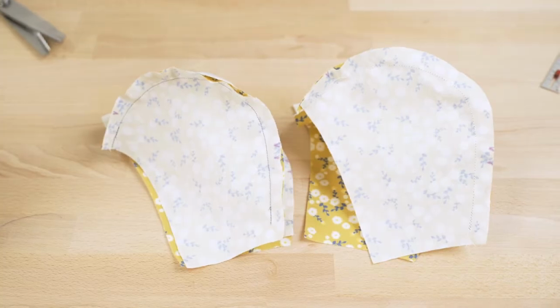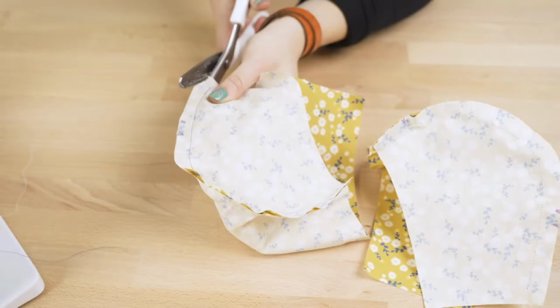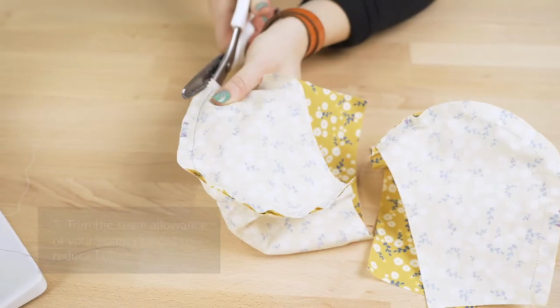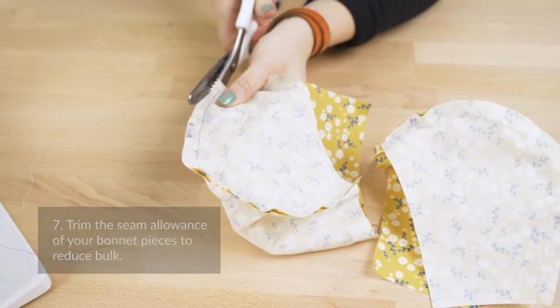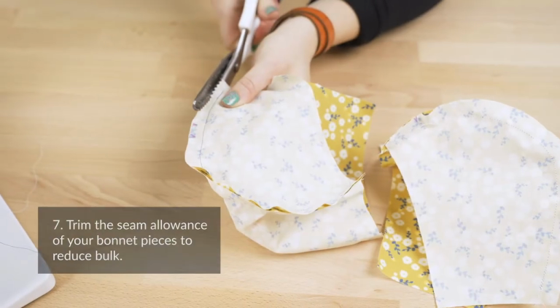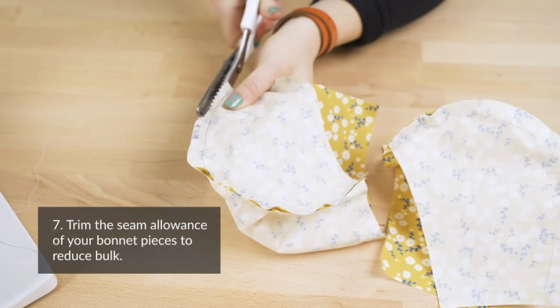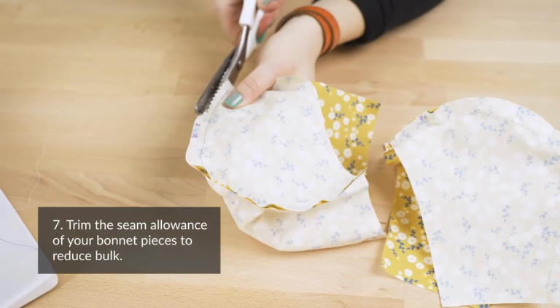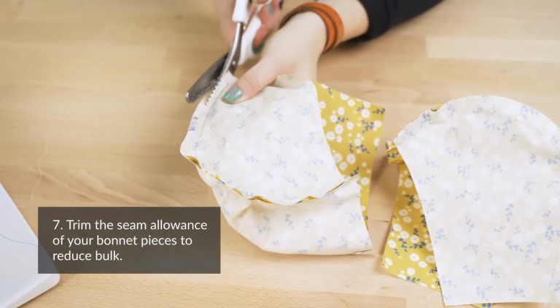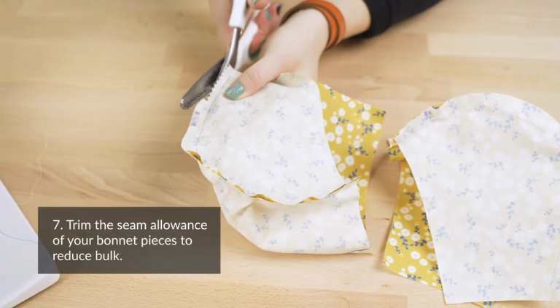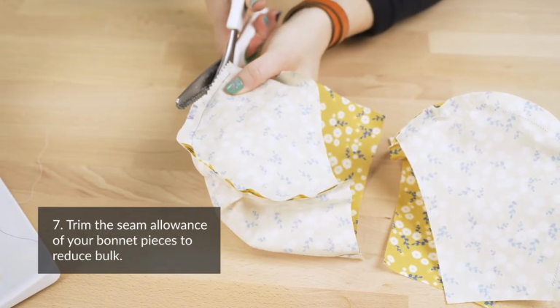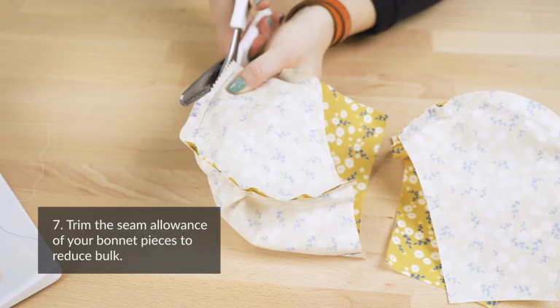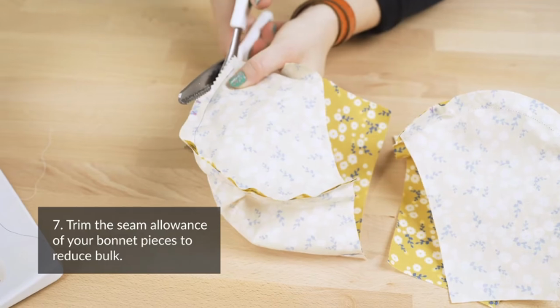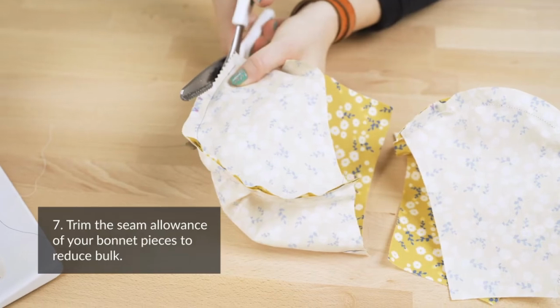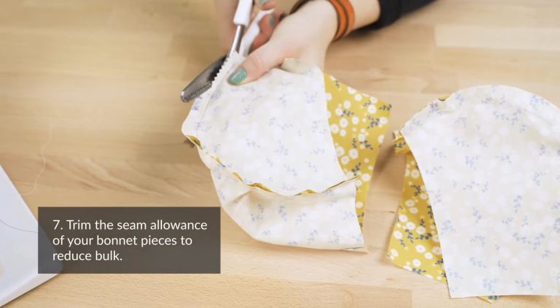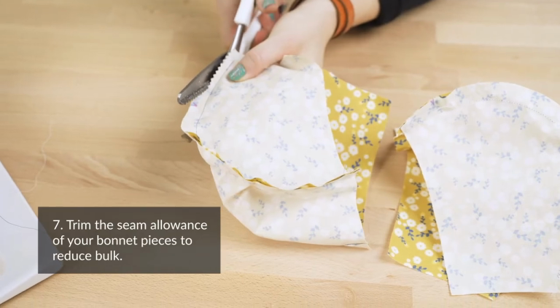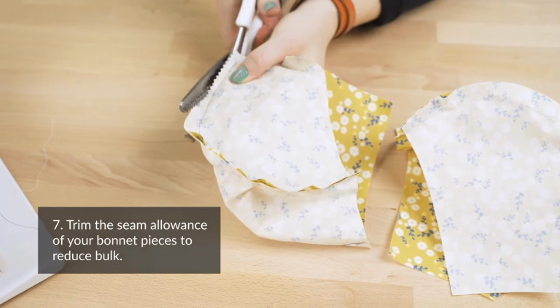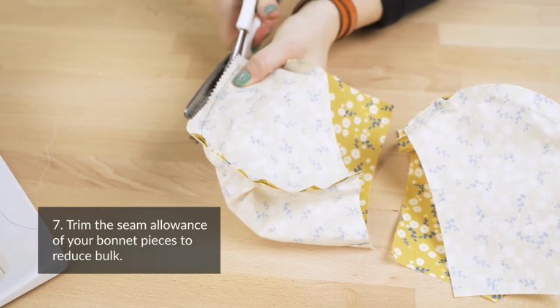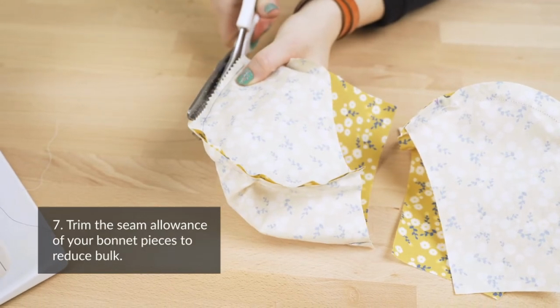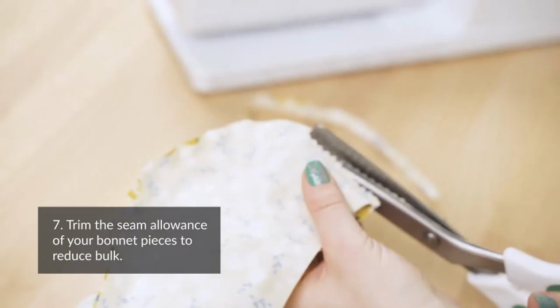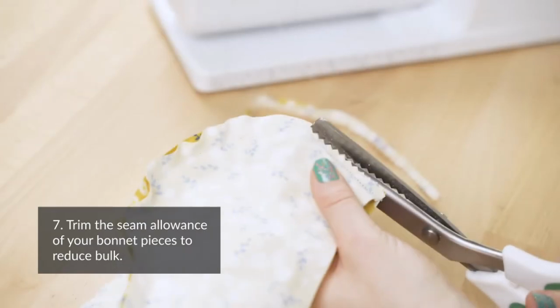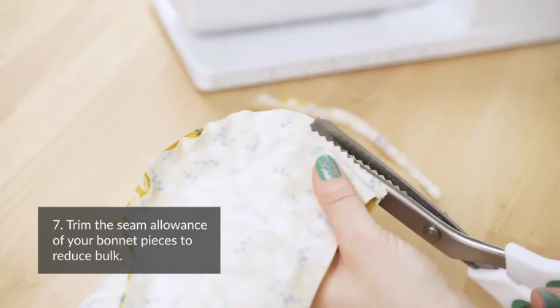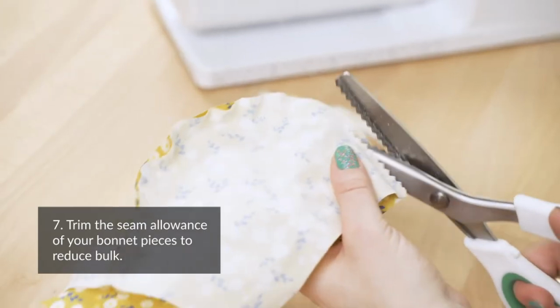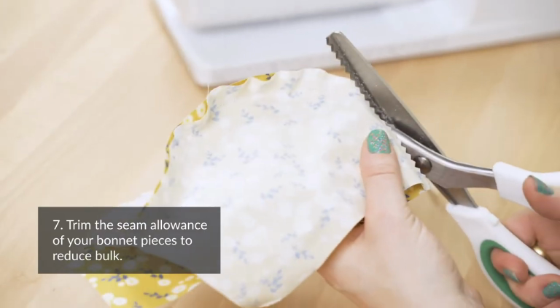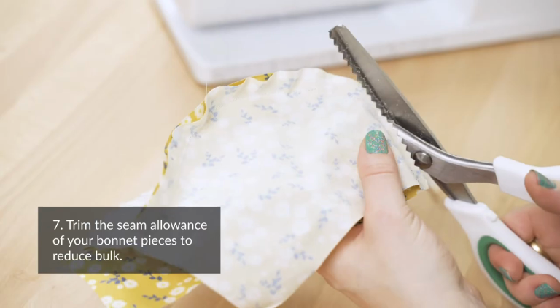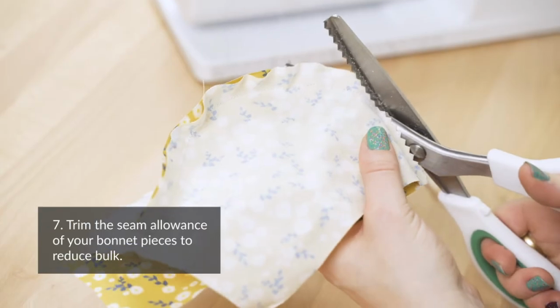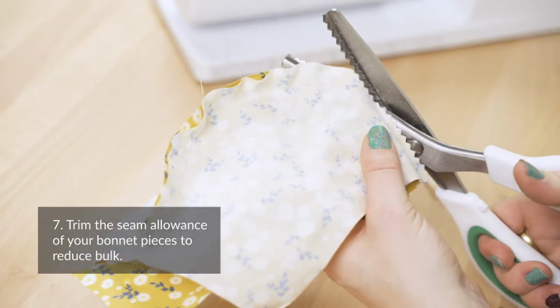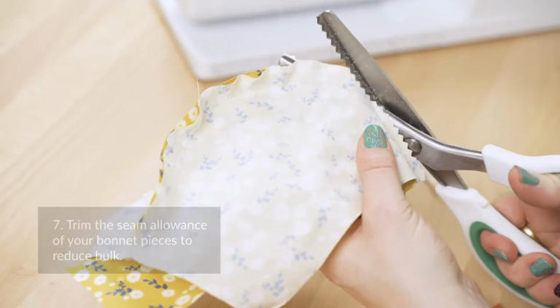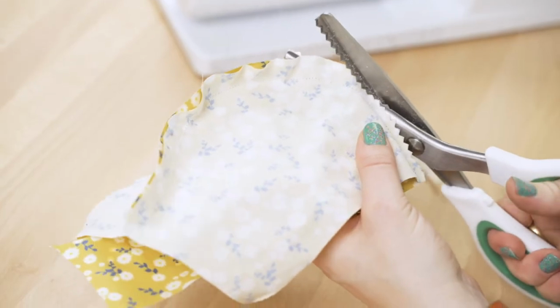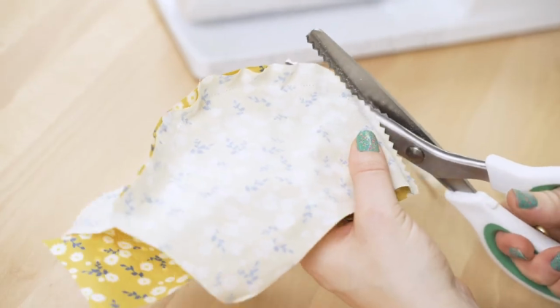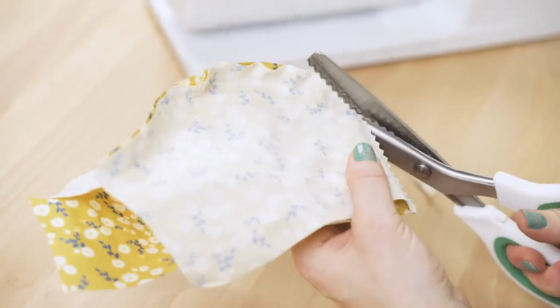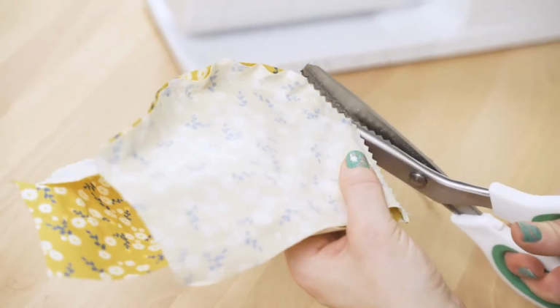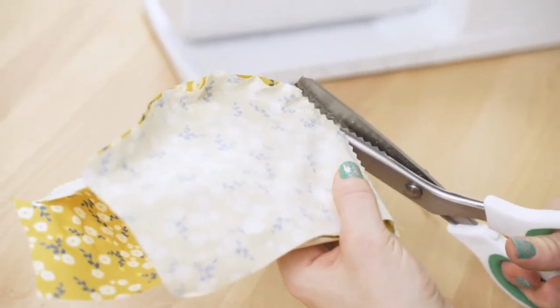Step seven: trim your seam allowance with pinking shears, making sure you don't cut all the way to your seam line.